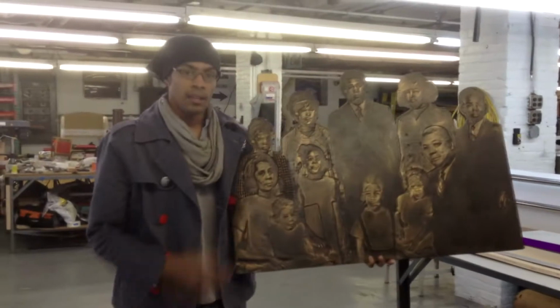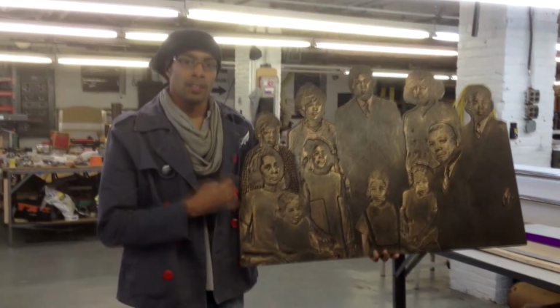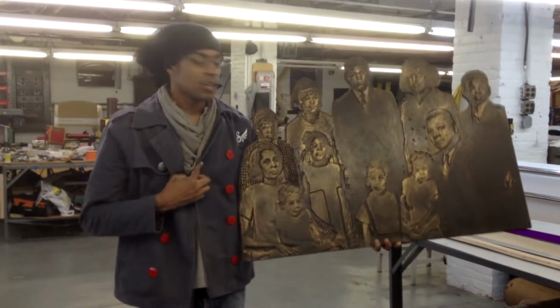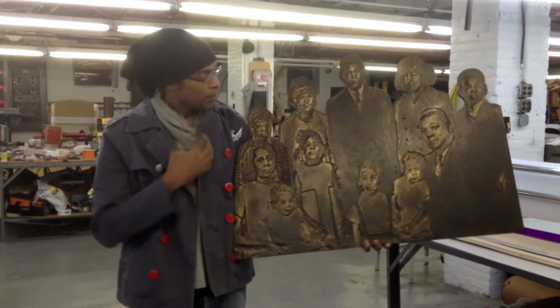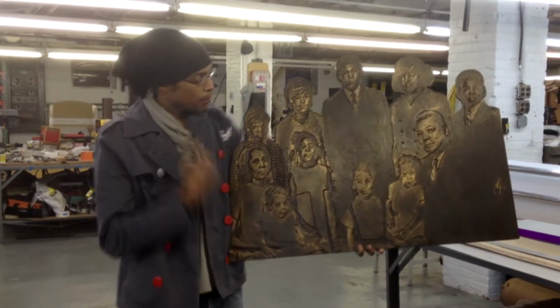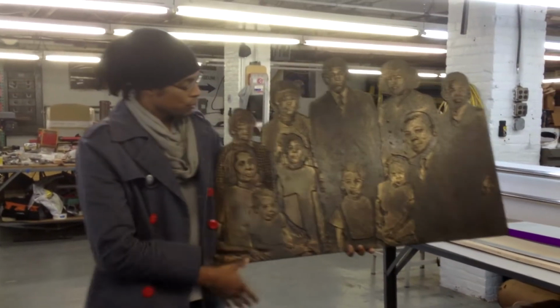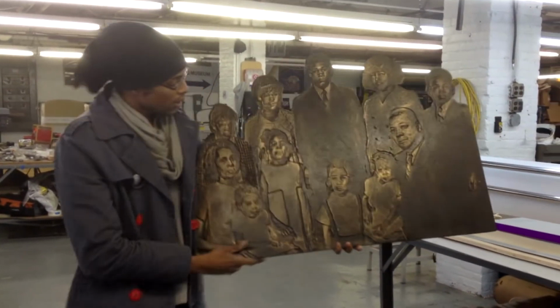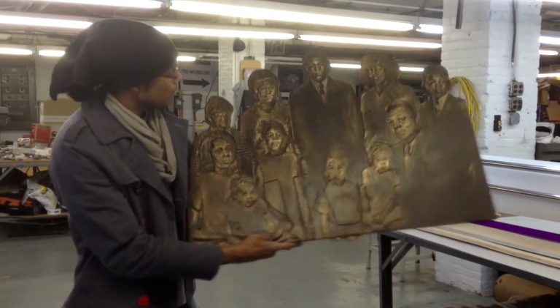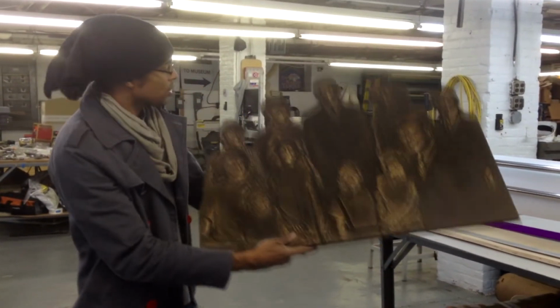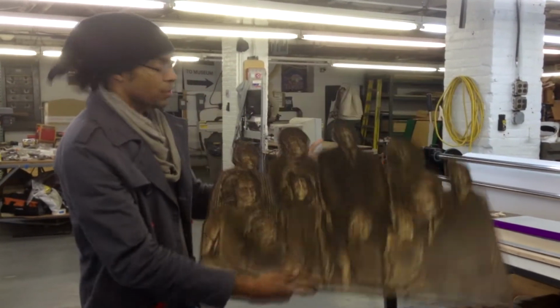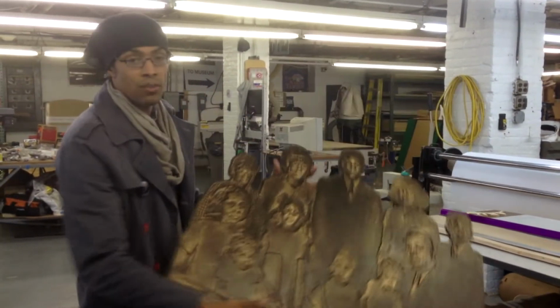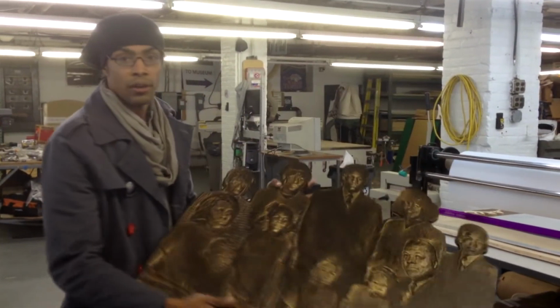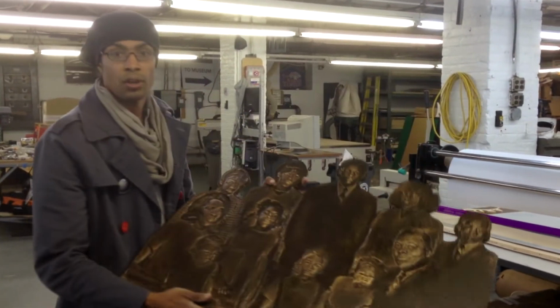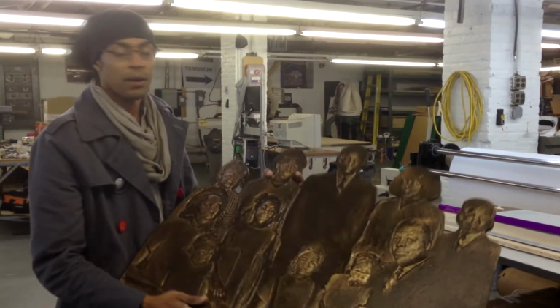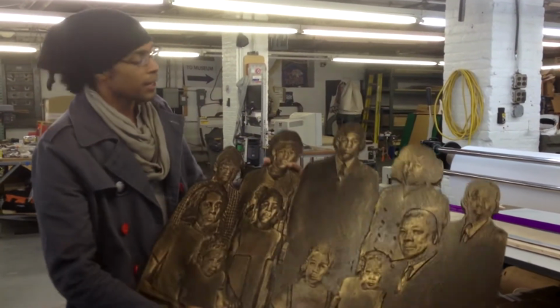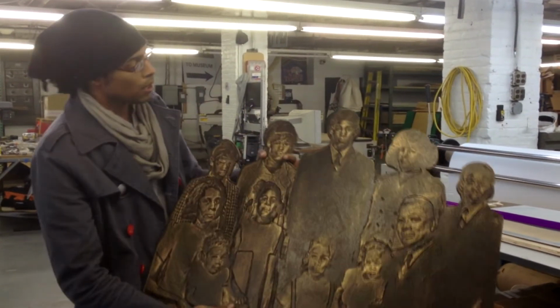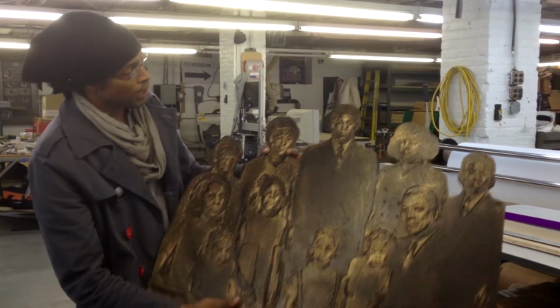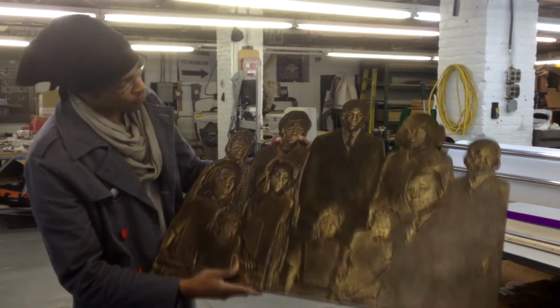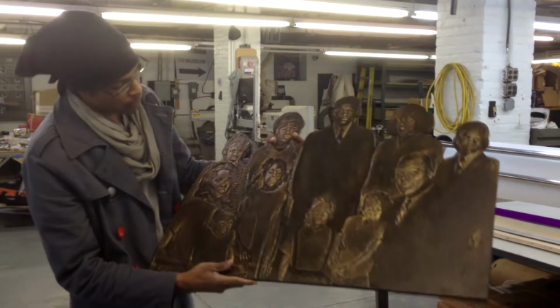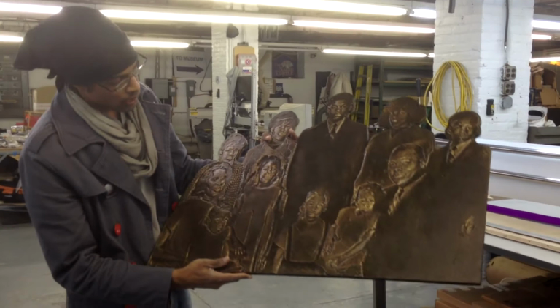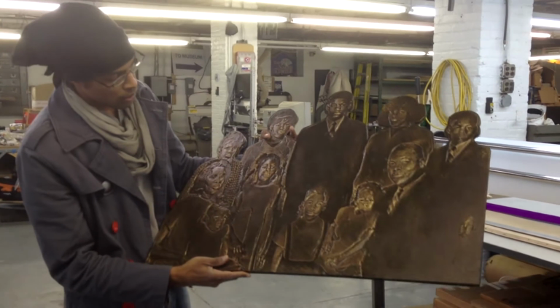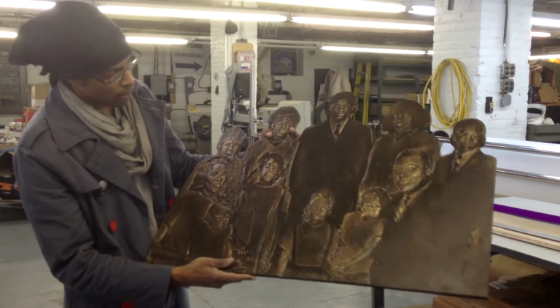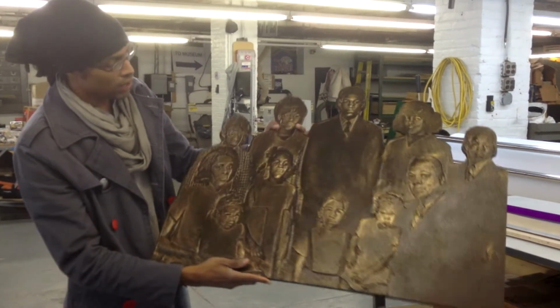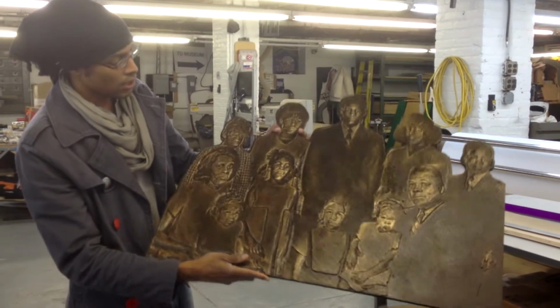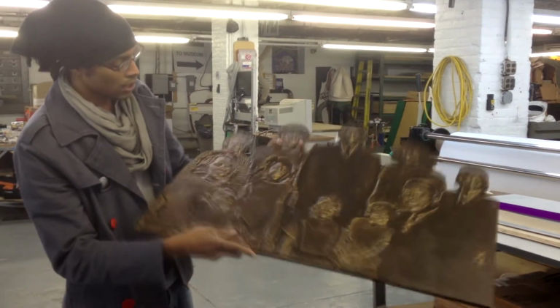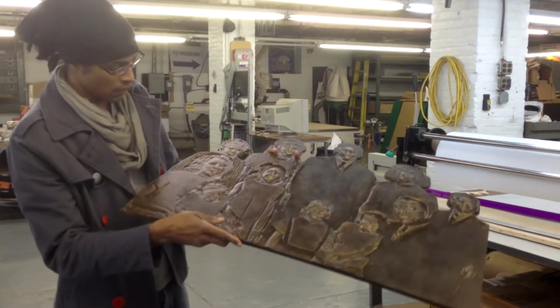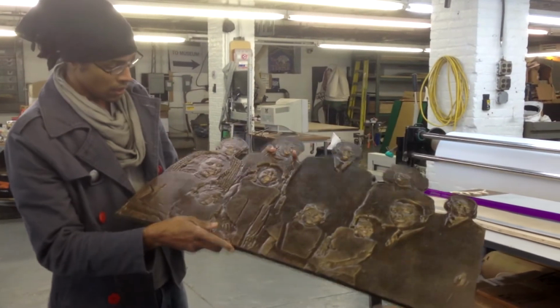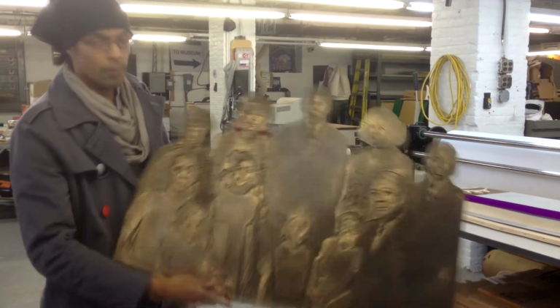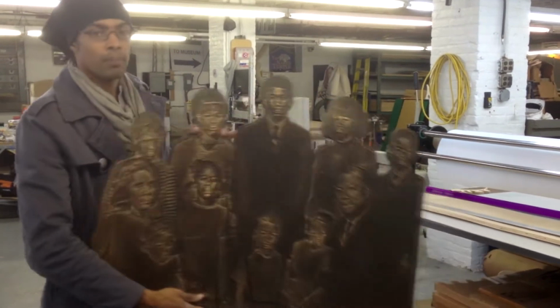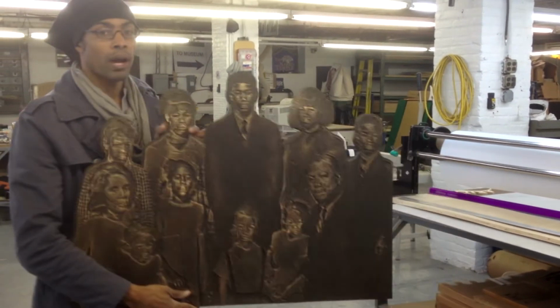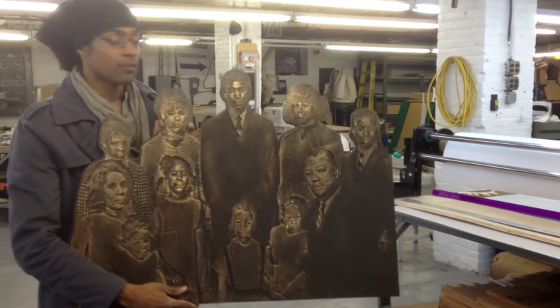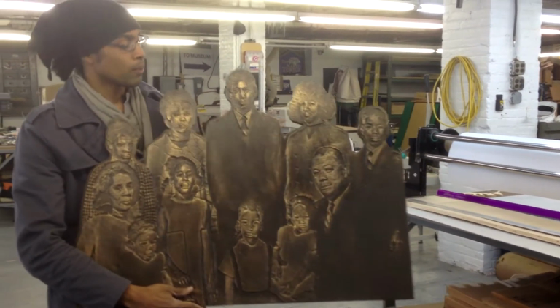This is Family Portrait. I just finished routering on the router and had a good friend of mine, Michael Zansky, bronze it for me.